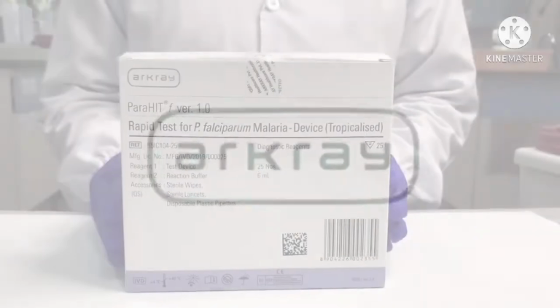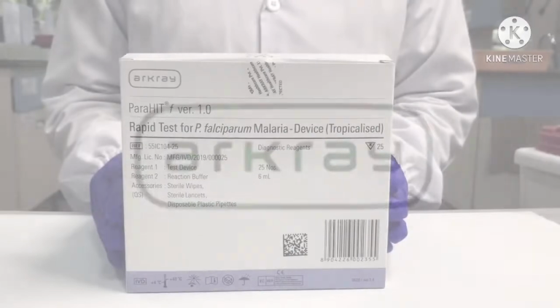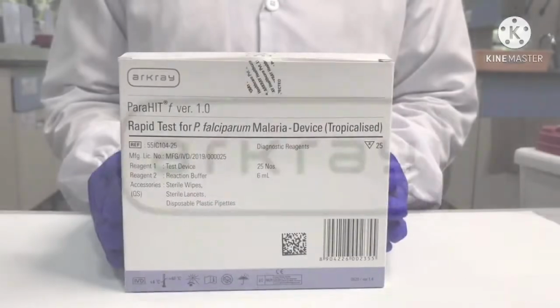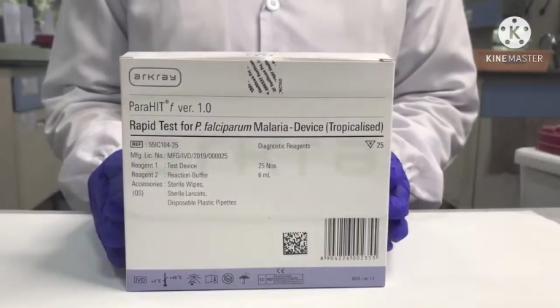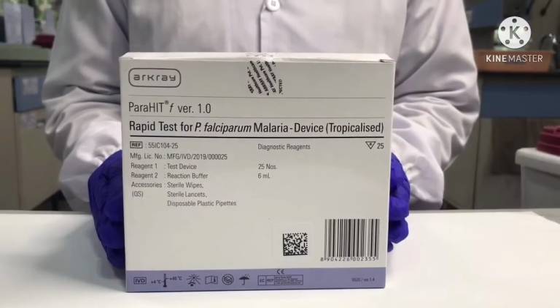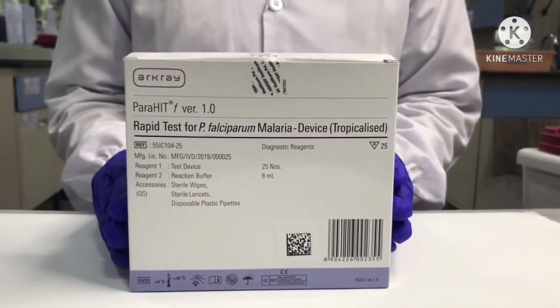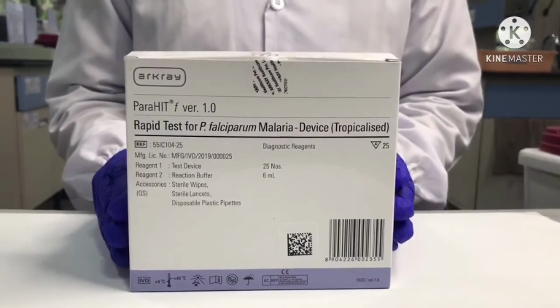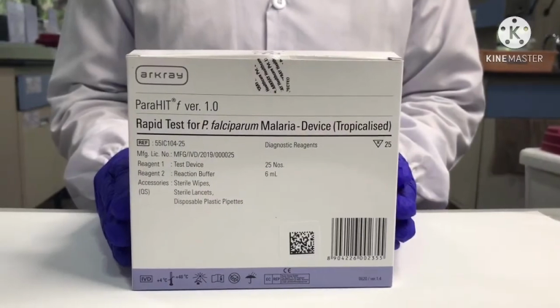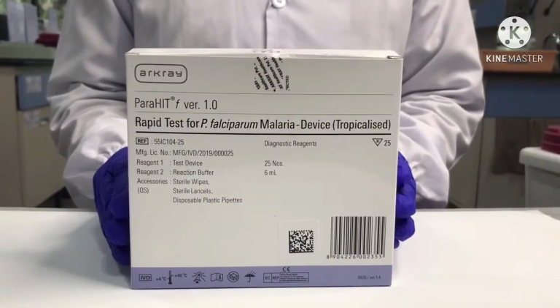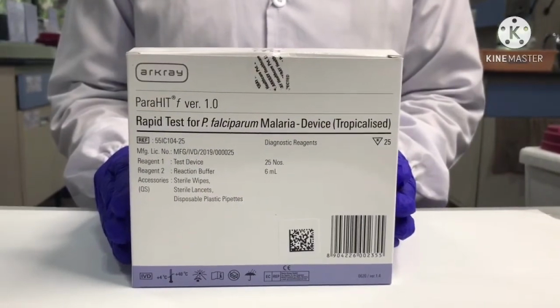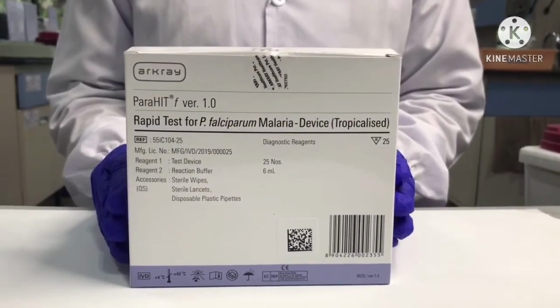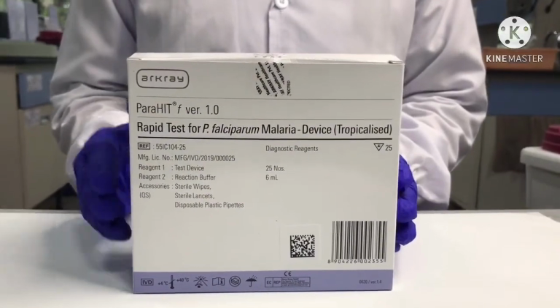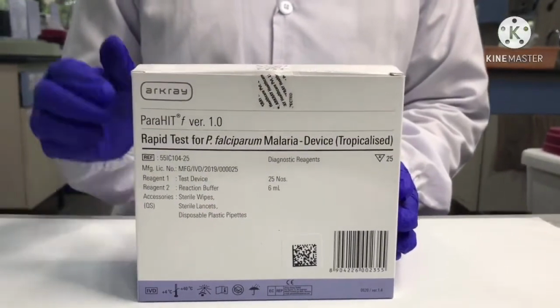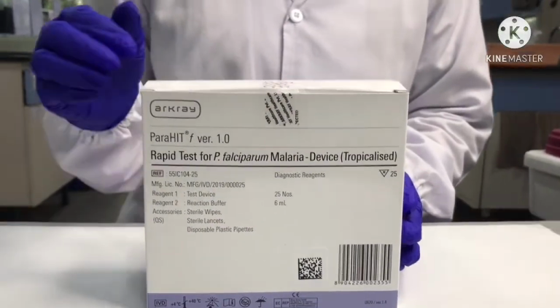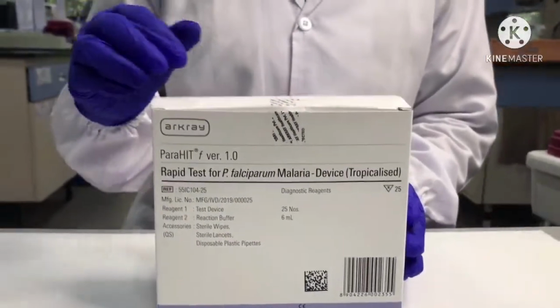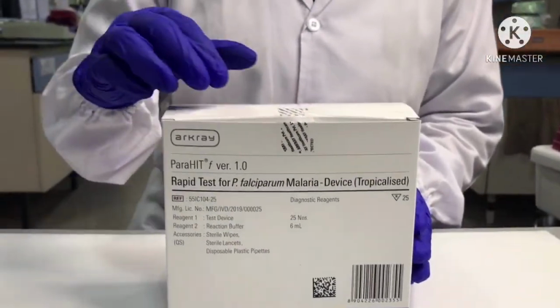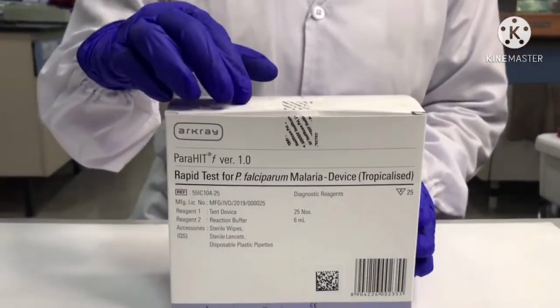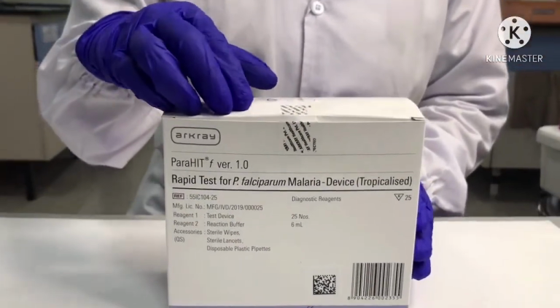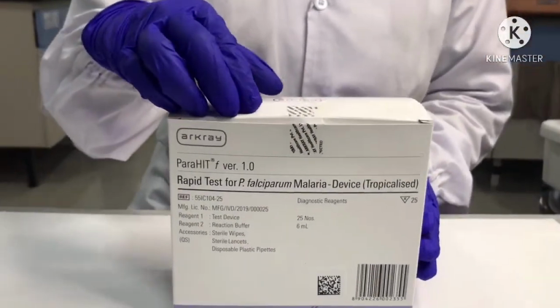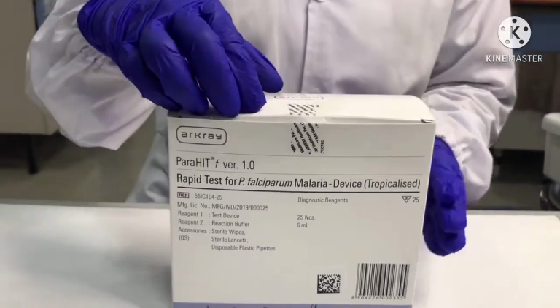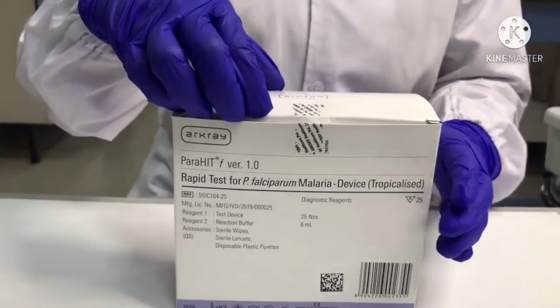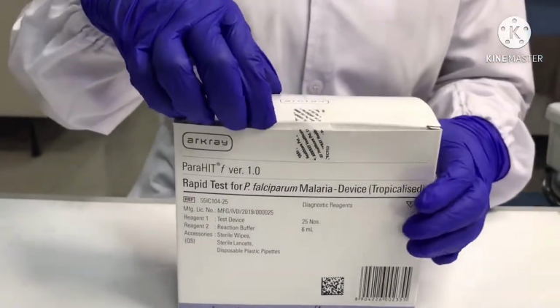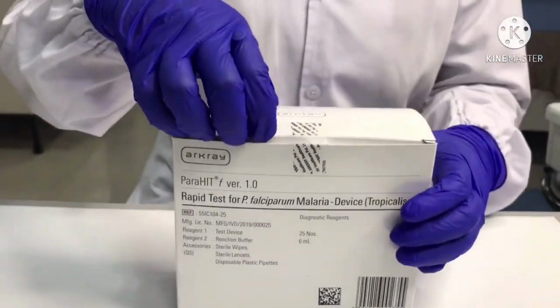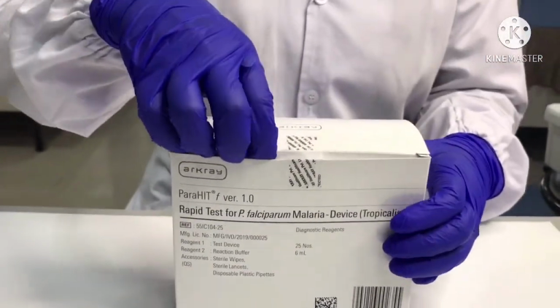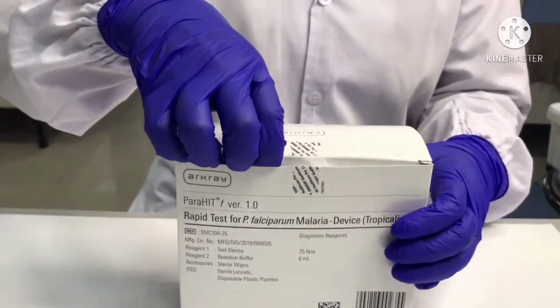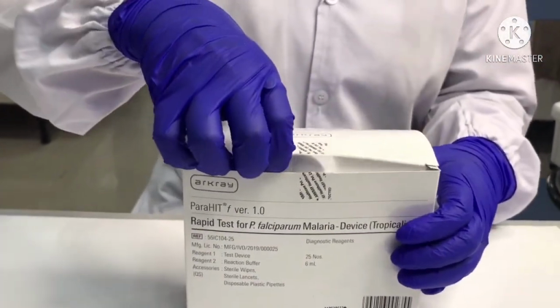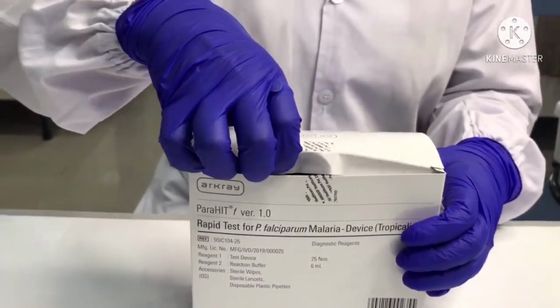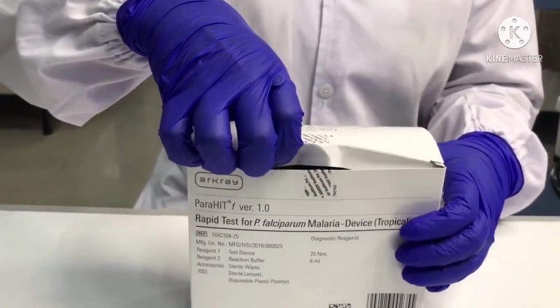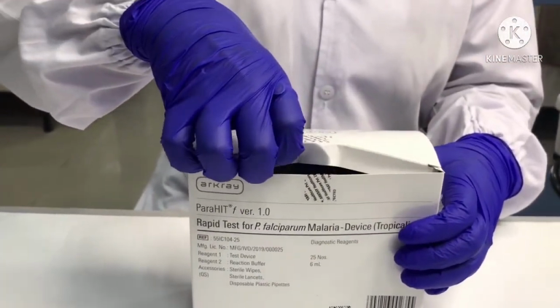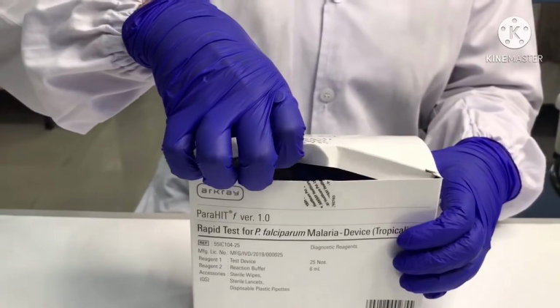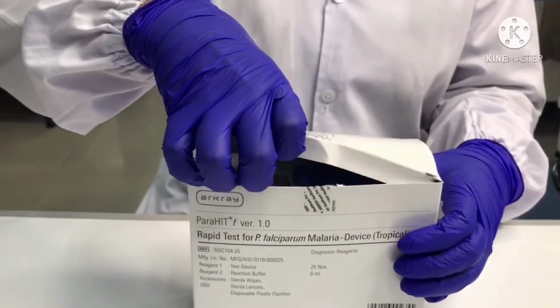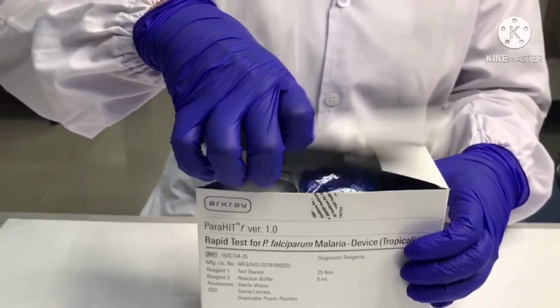Parahit F is a rapid lateral flow test from Archer Healthcare for detection of P. falciparum antigen.